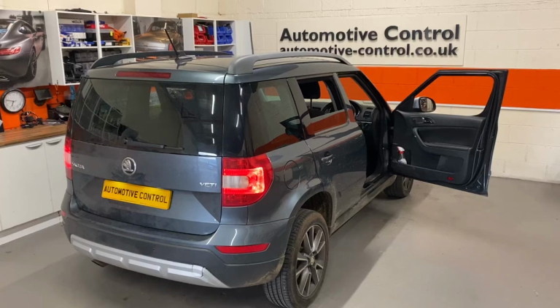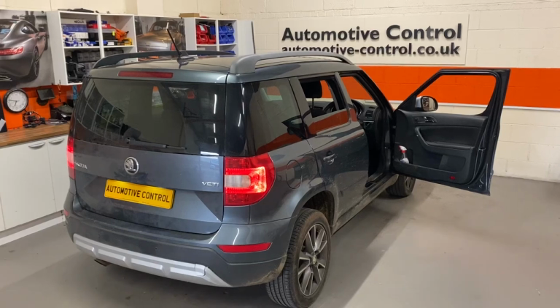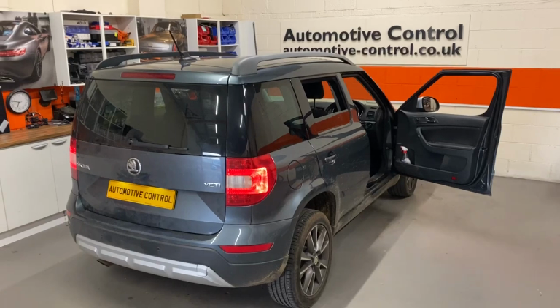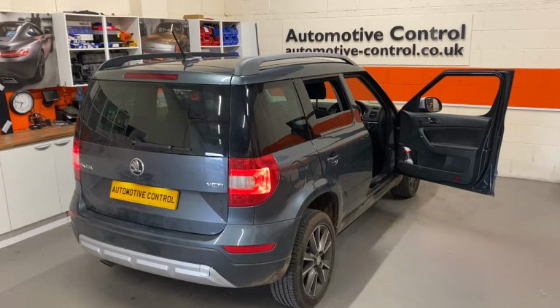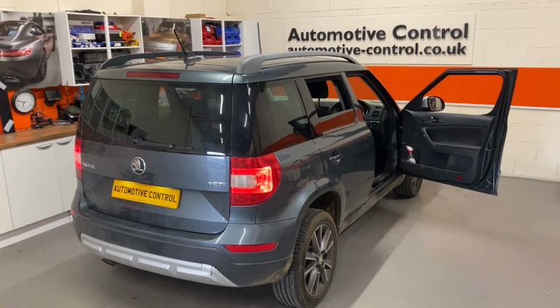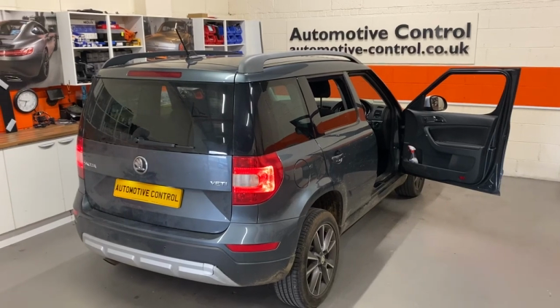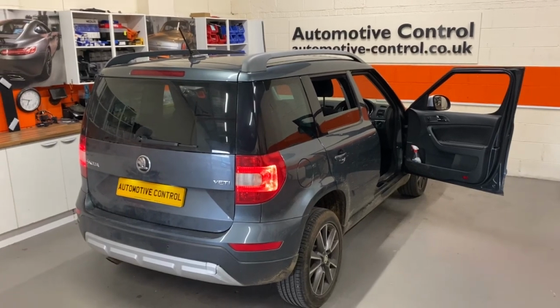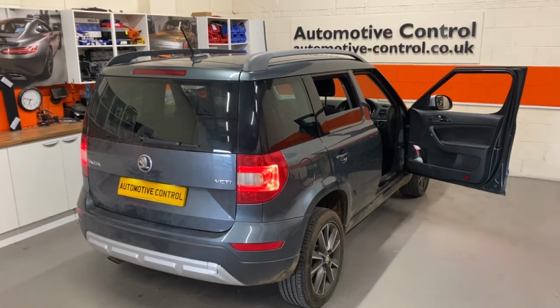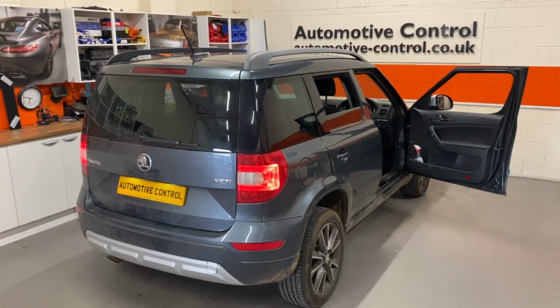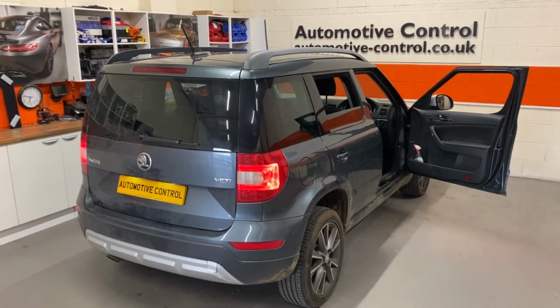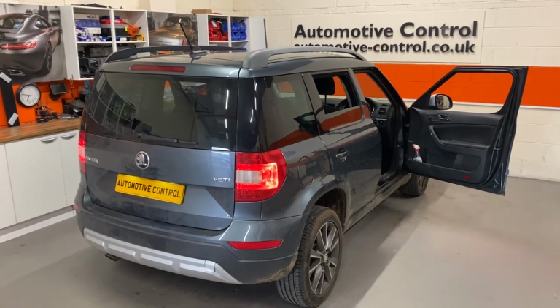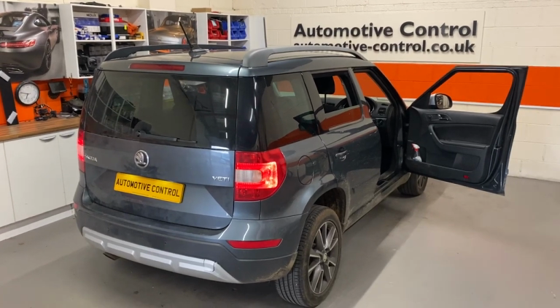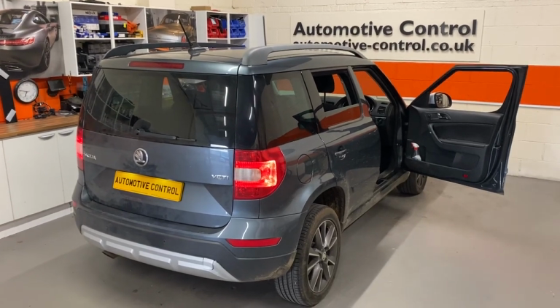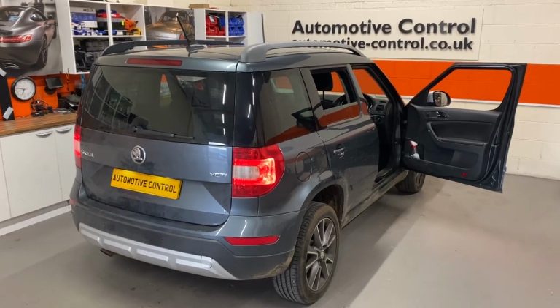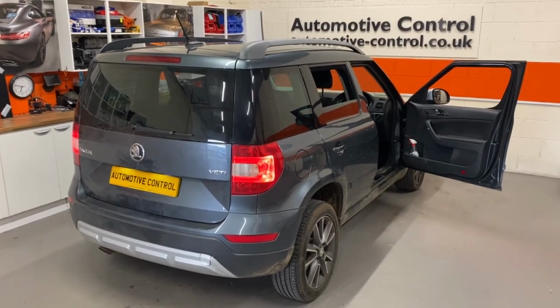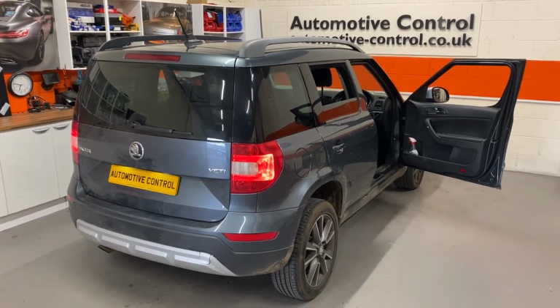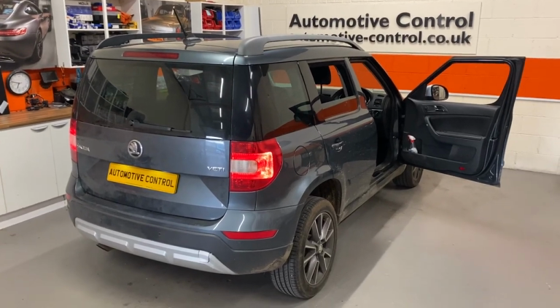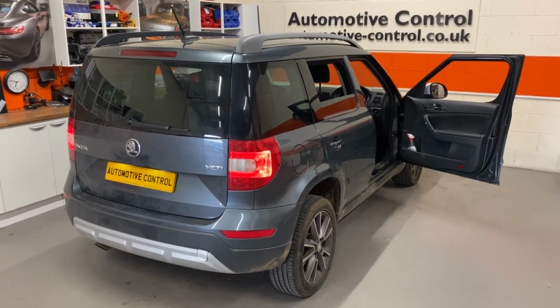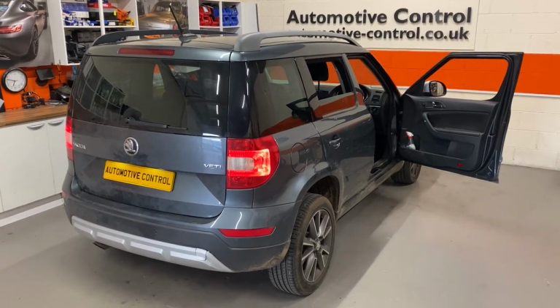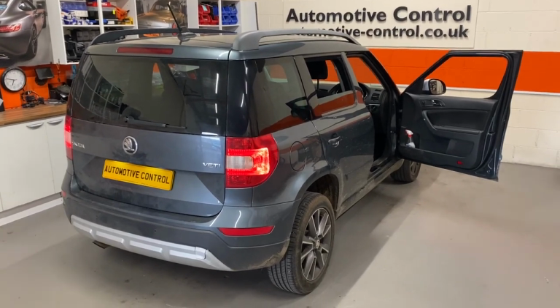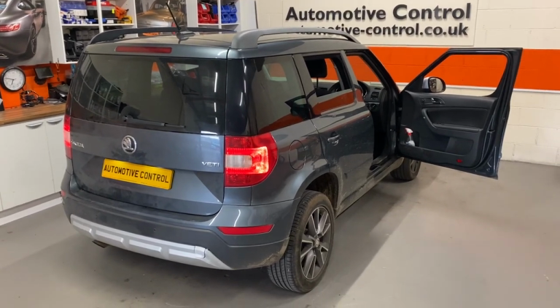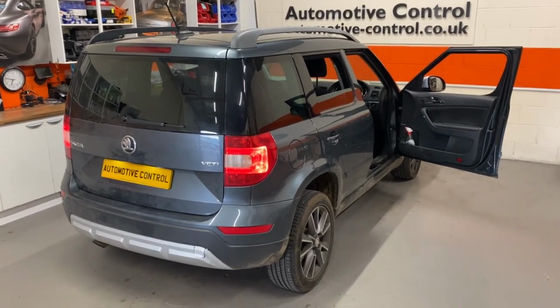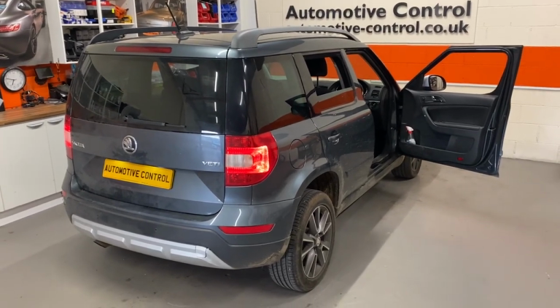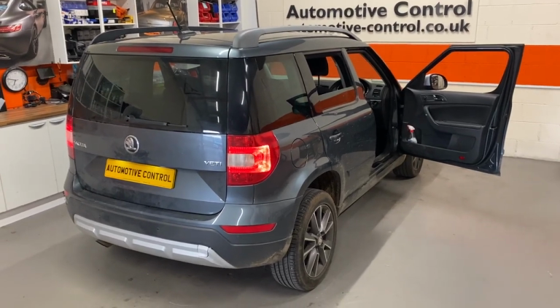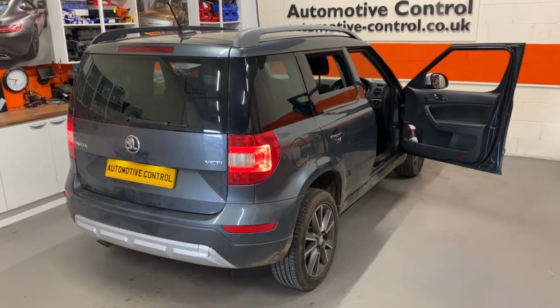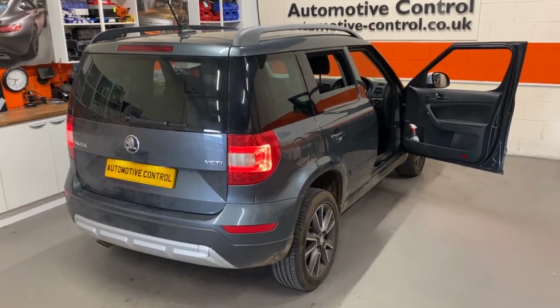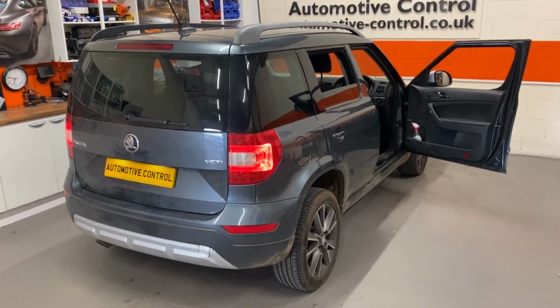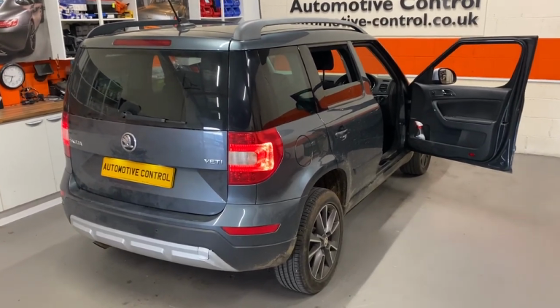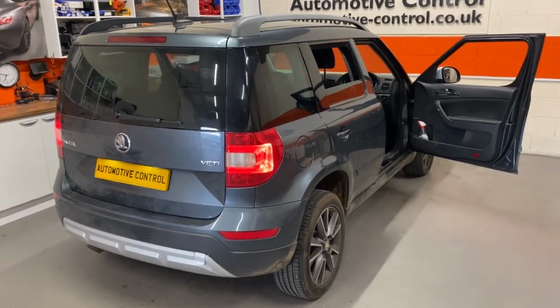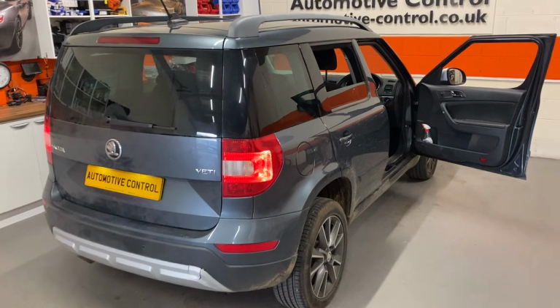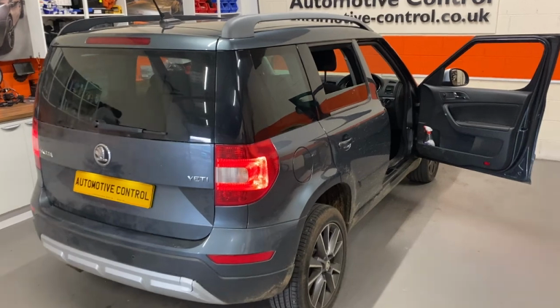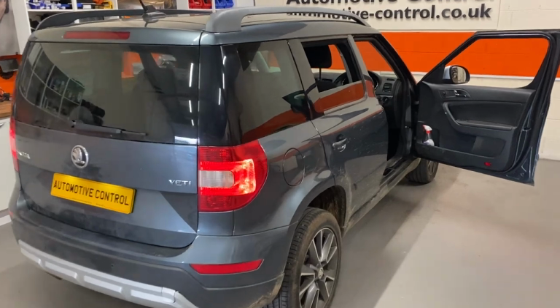Welcome to Automotive Control in Bristol. We have a 2017 Skoda Yeti.